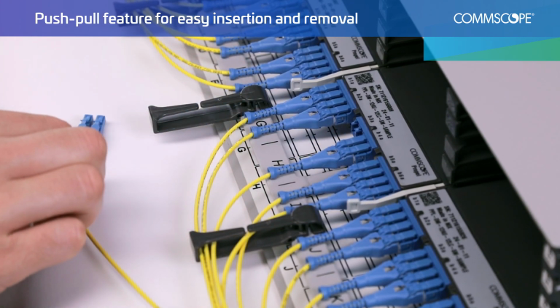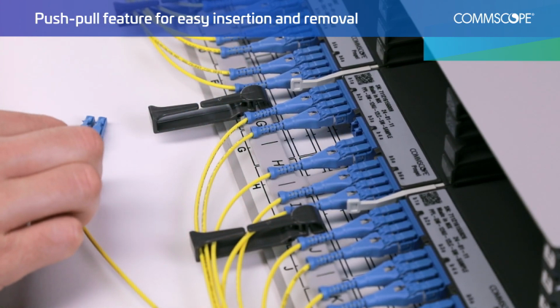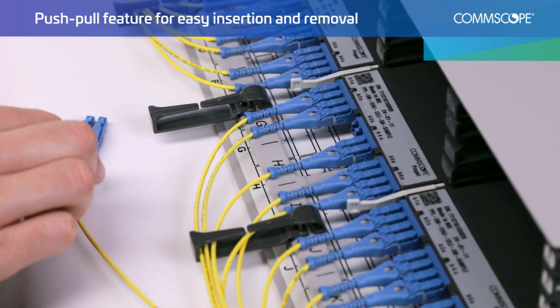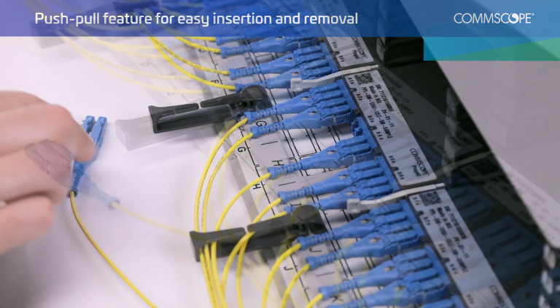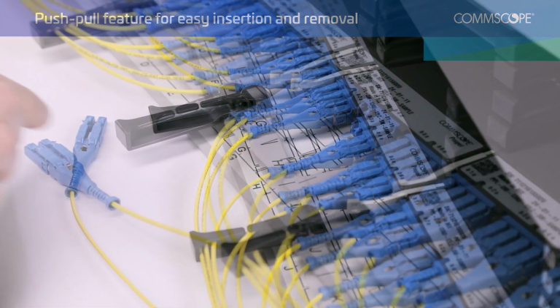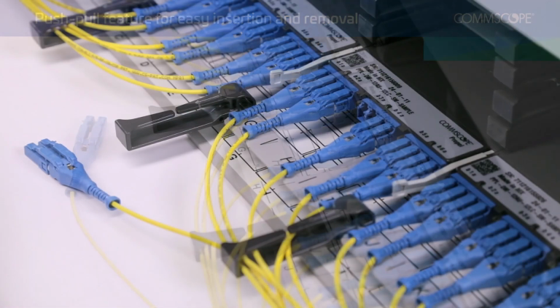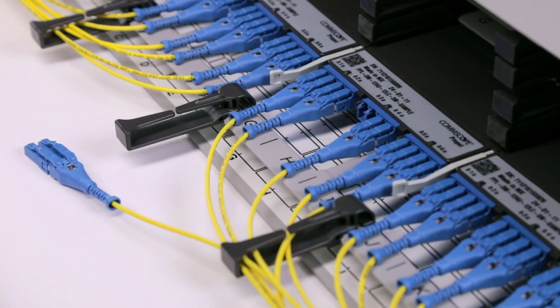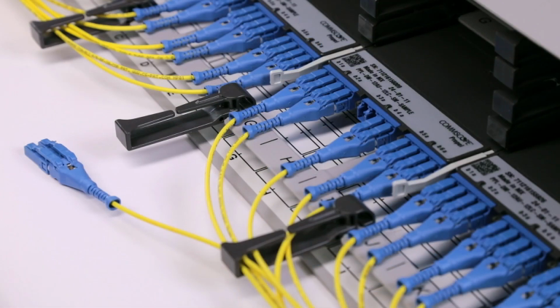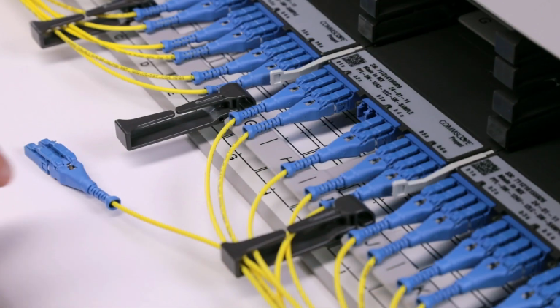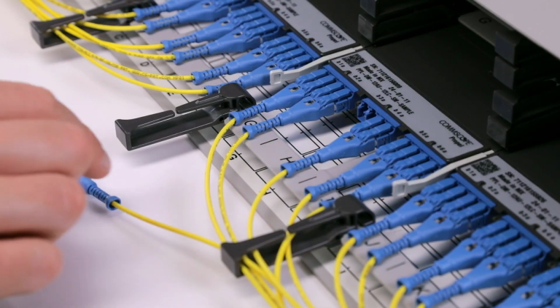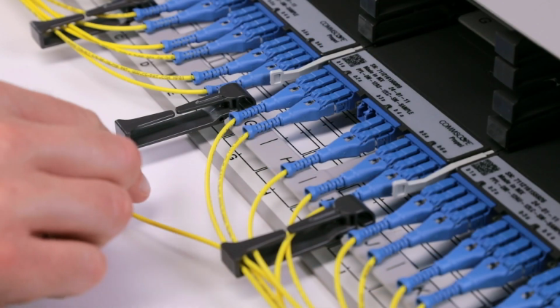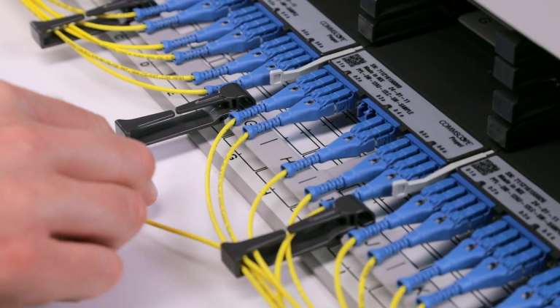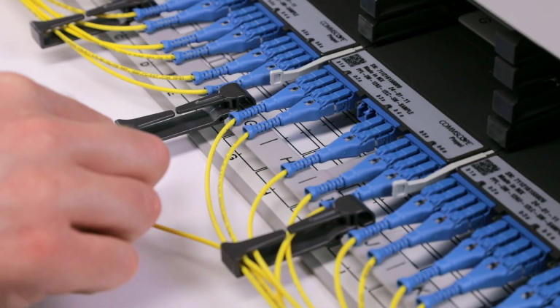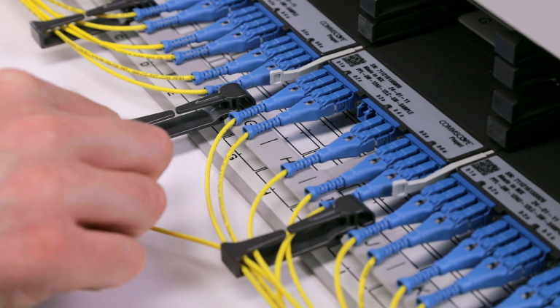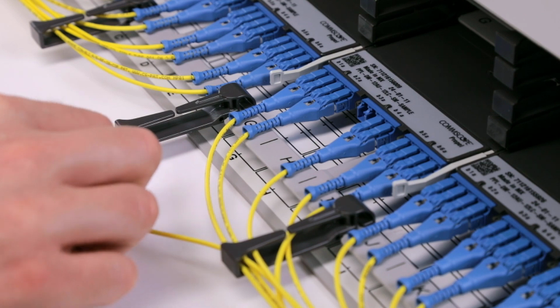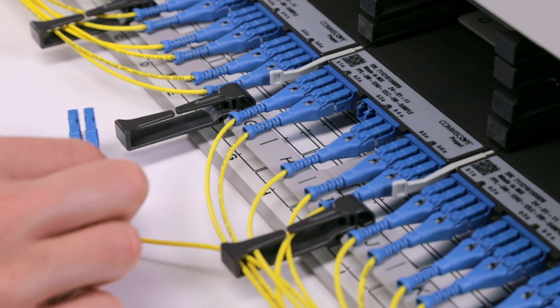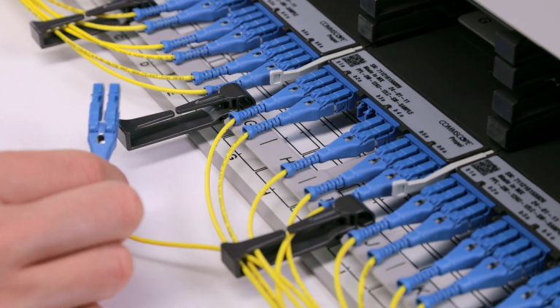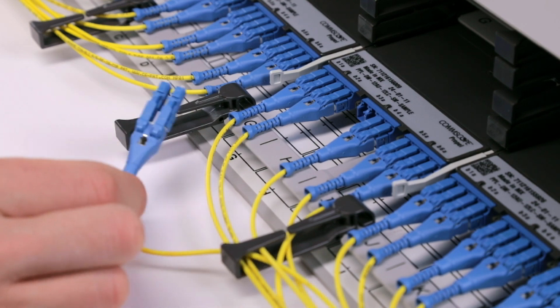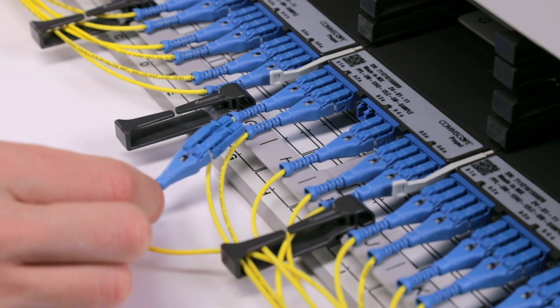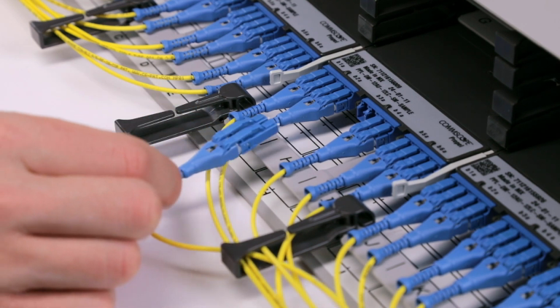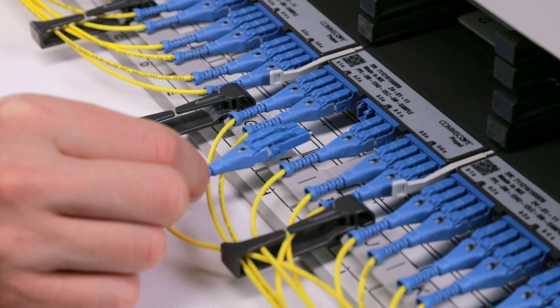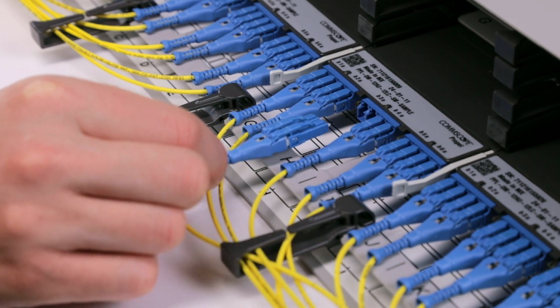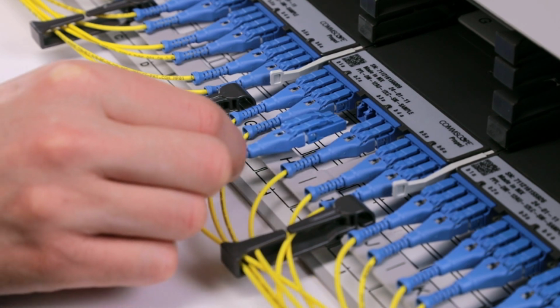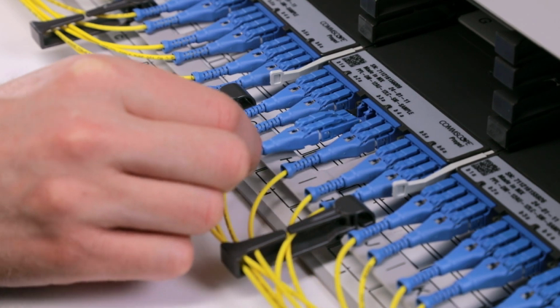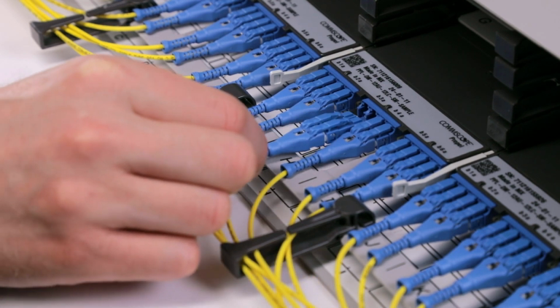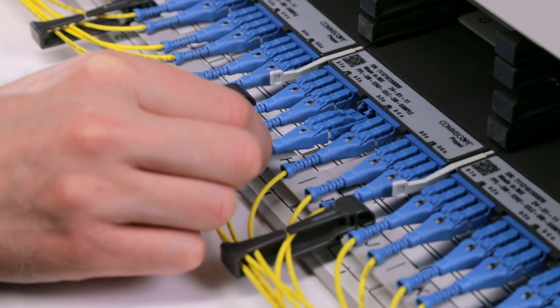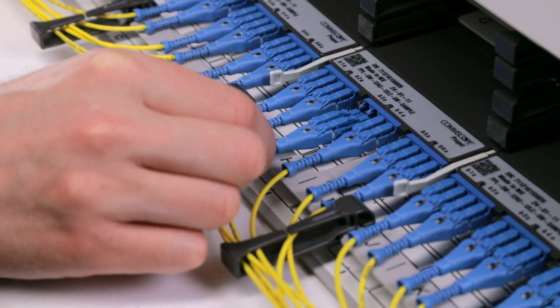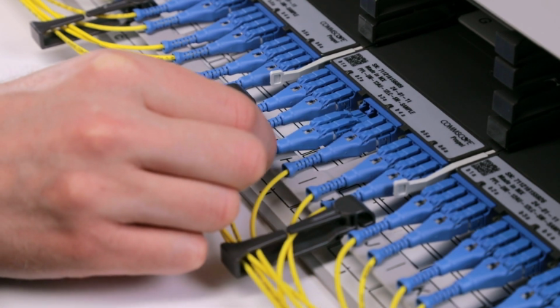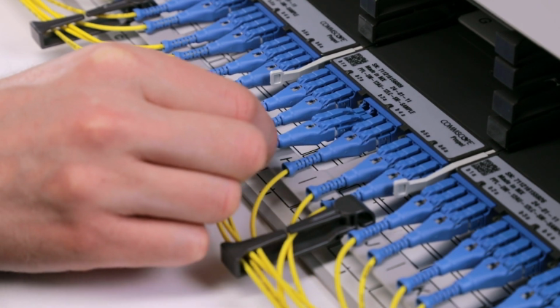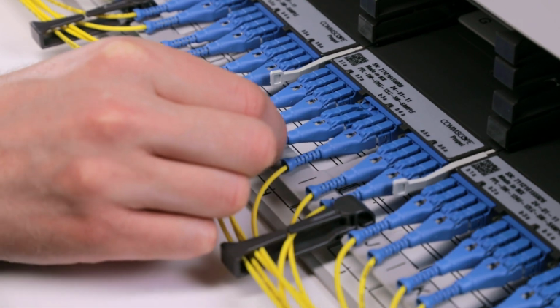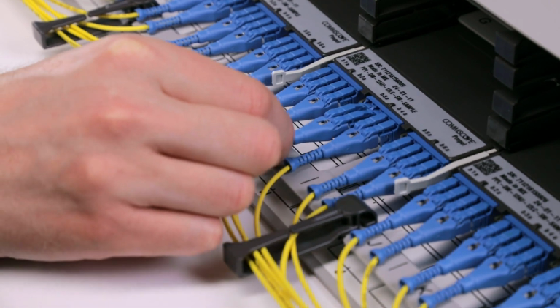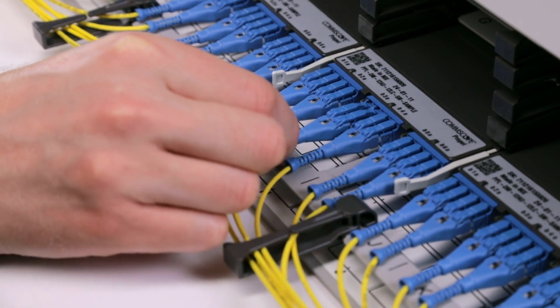When inserting the LC Uniboot connector, you will hear a click into position.